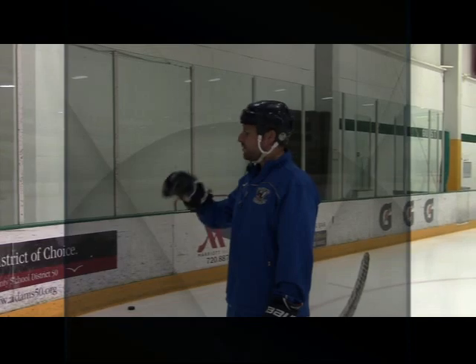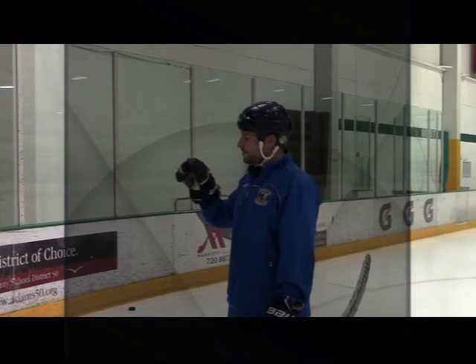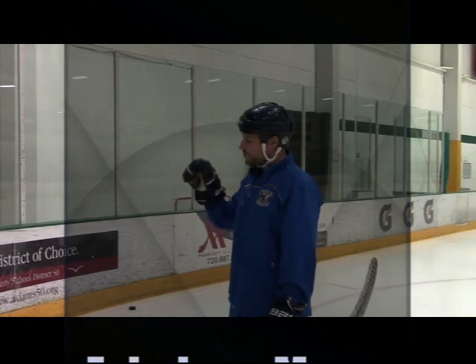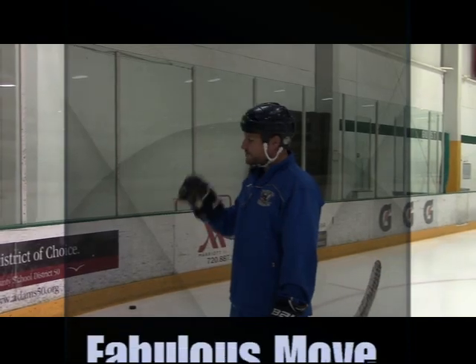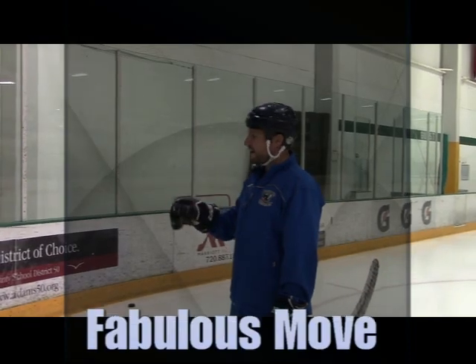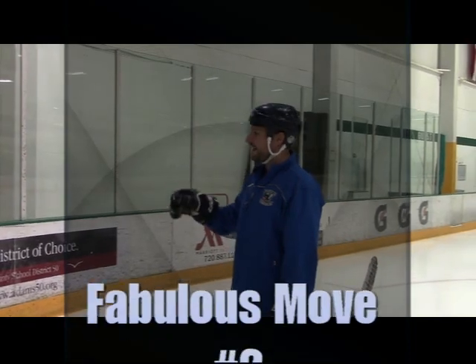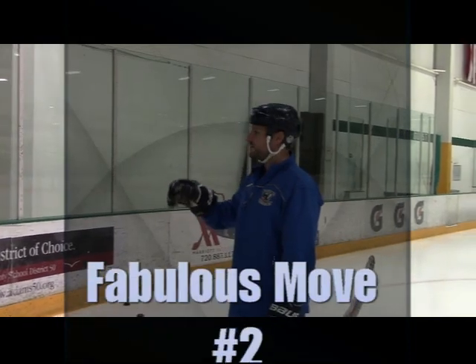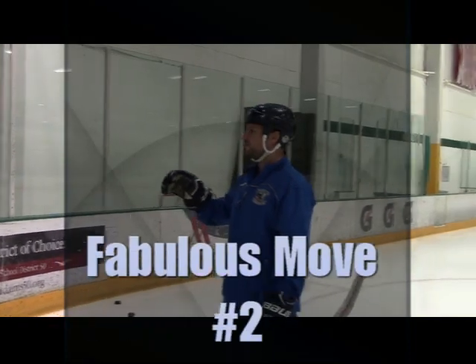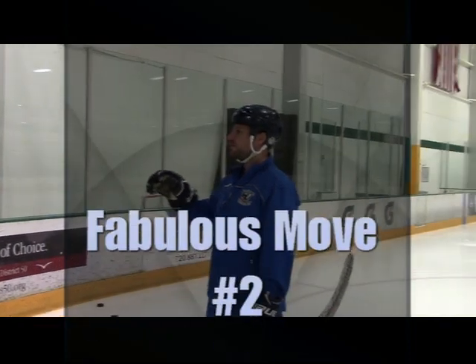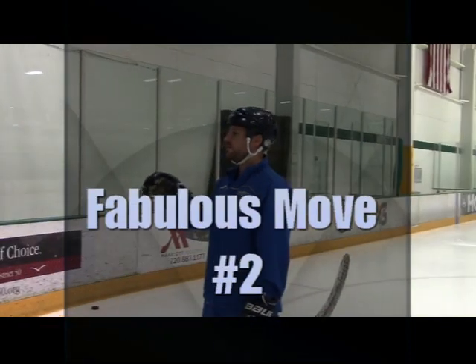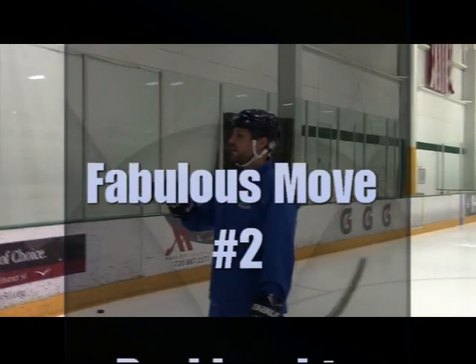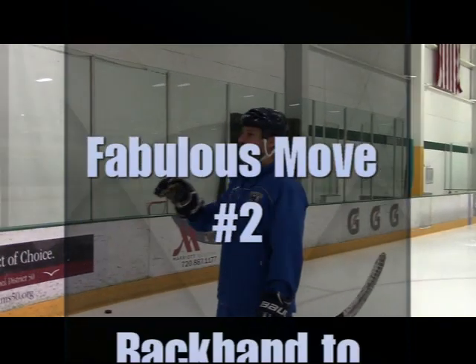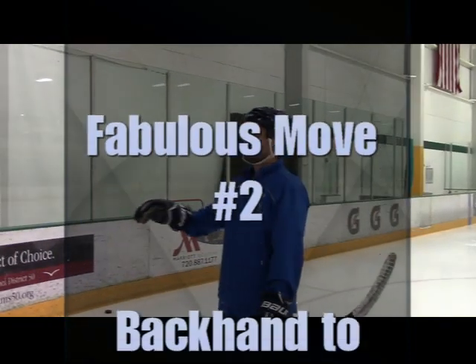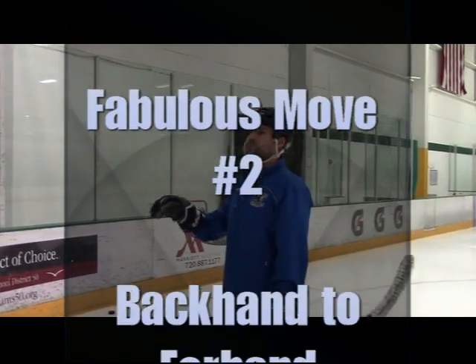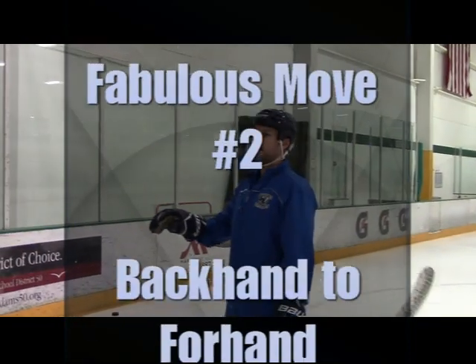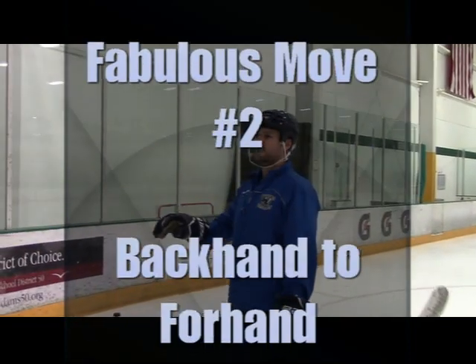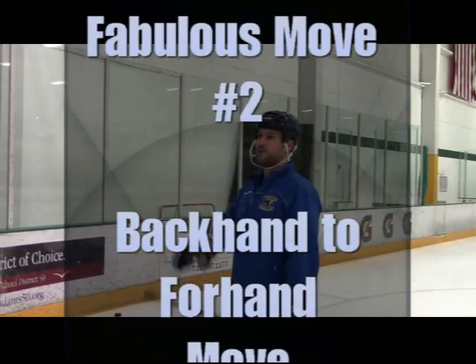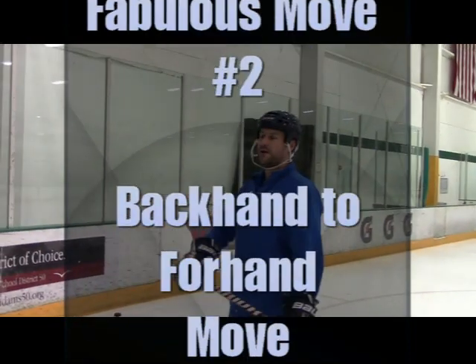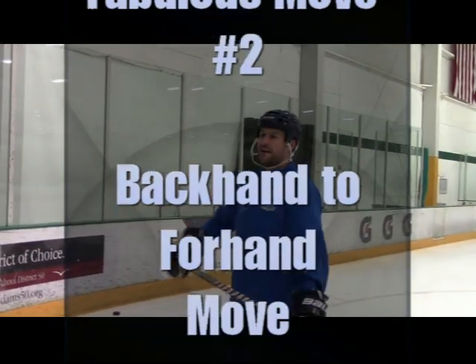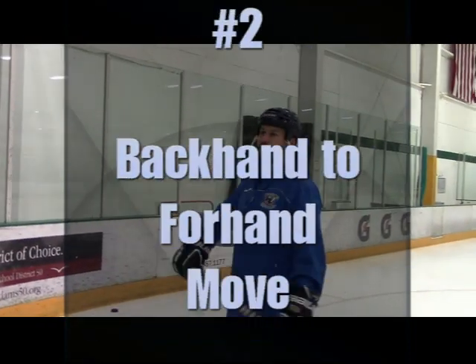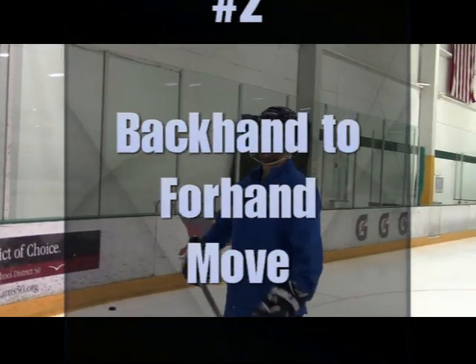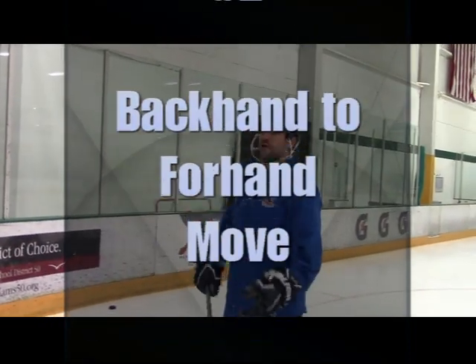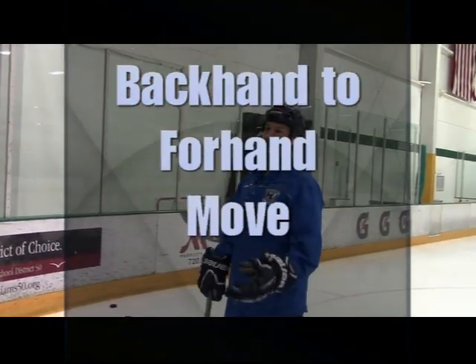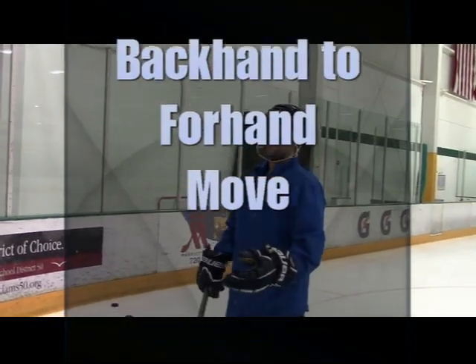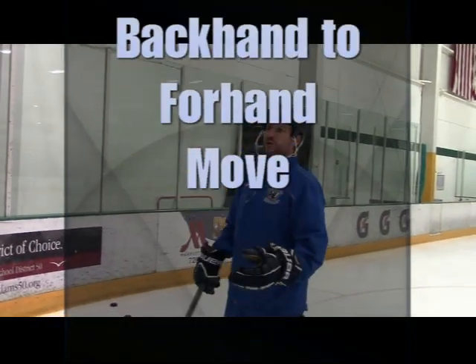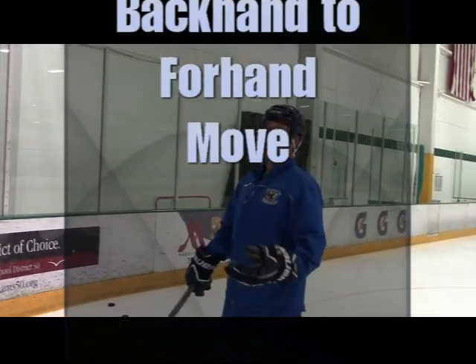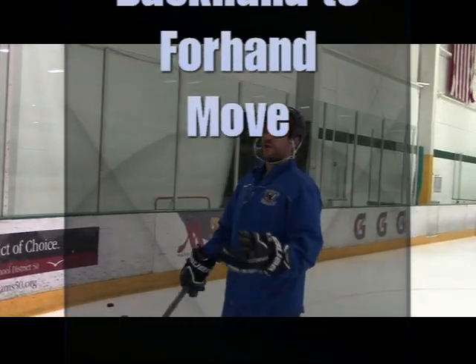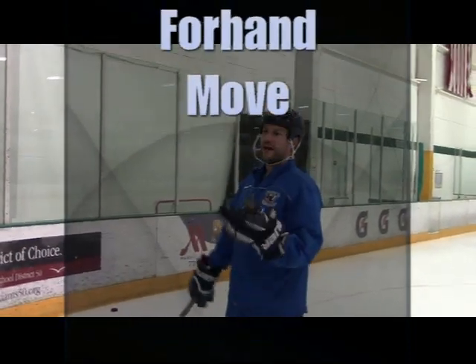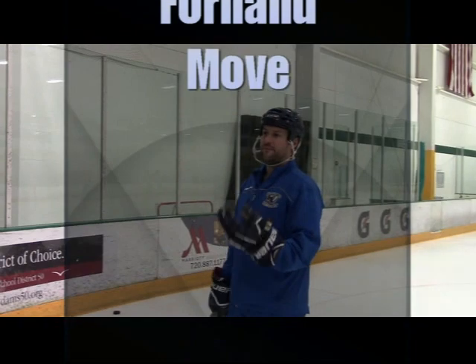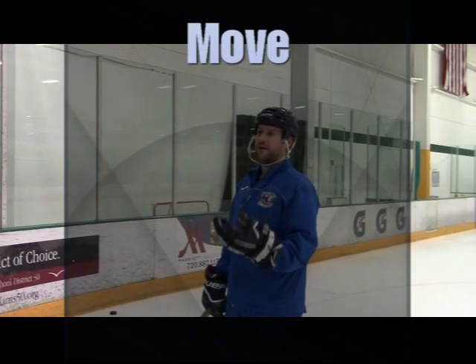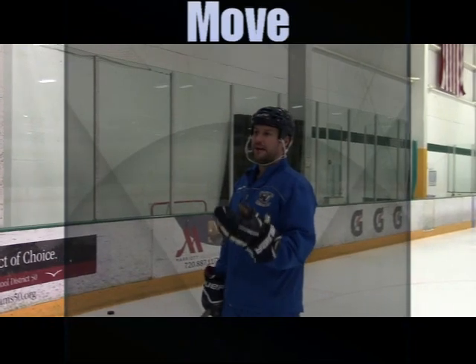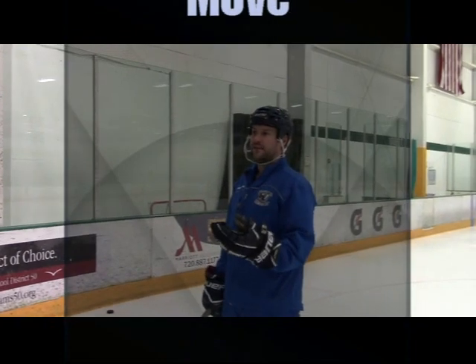Let's make sure we're skating, and as much as possible when we're working on any of these moves, we're doing so with our head up and our eyes up.